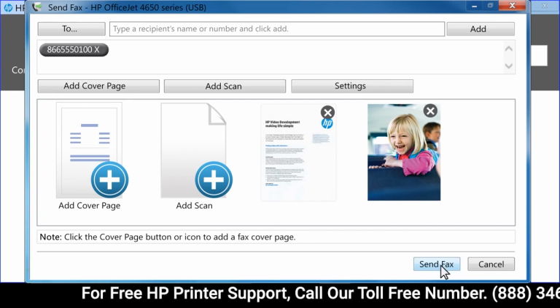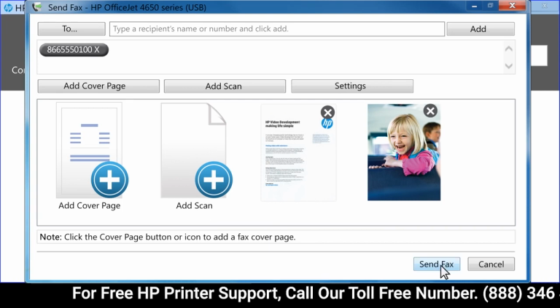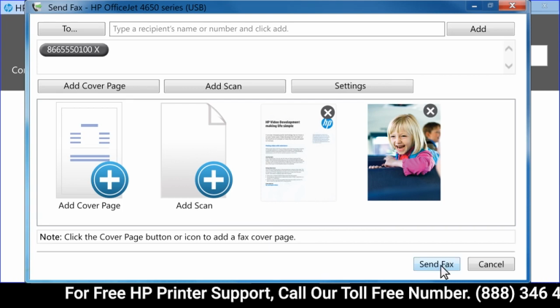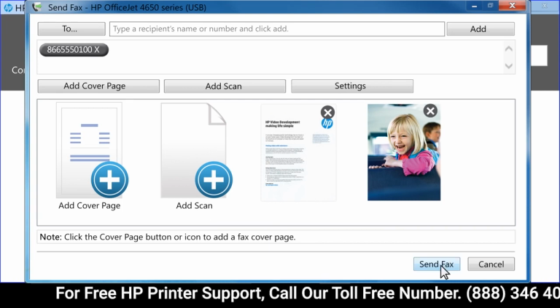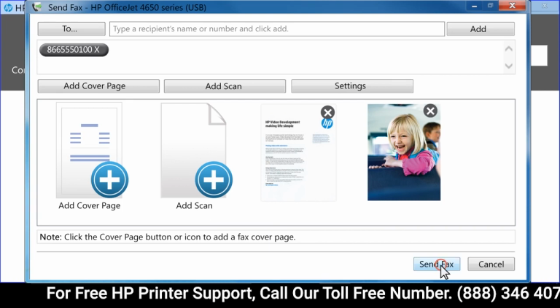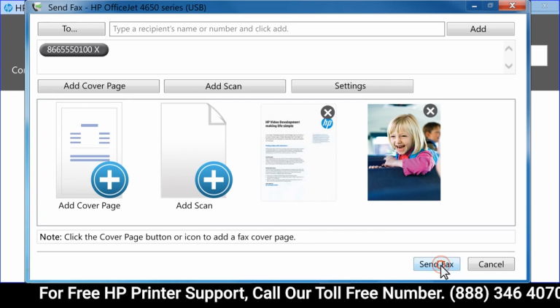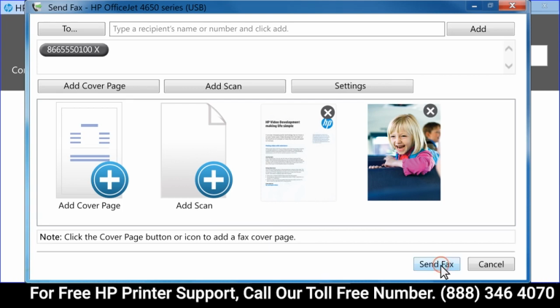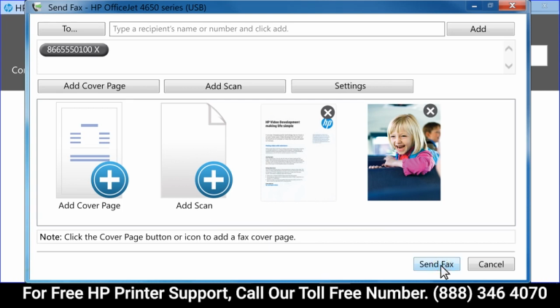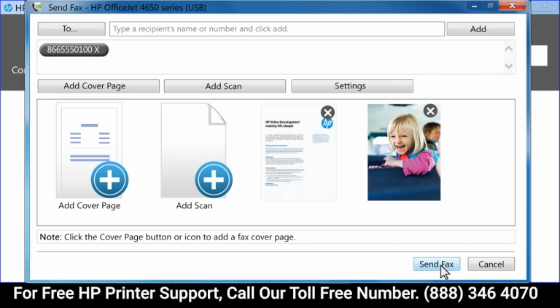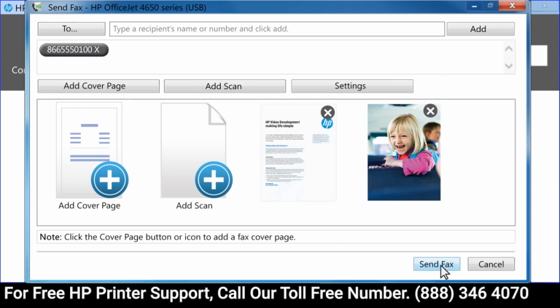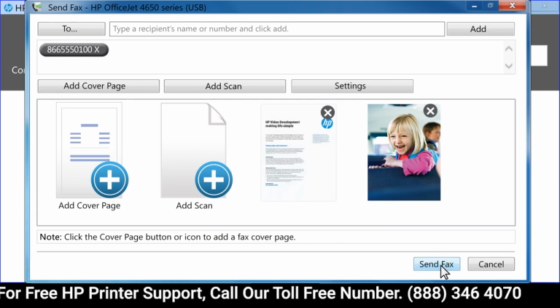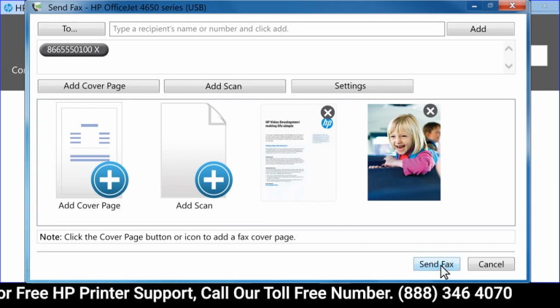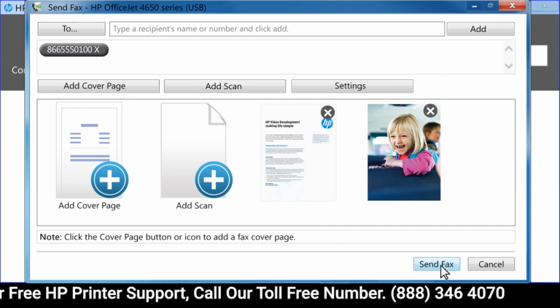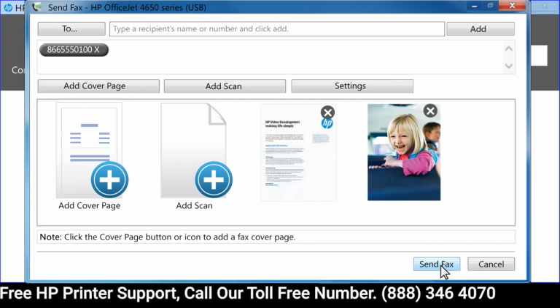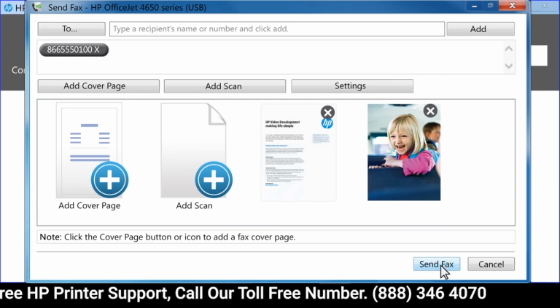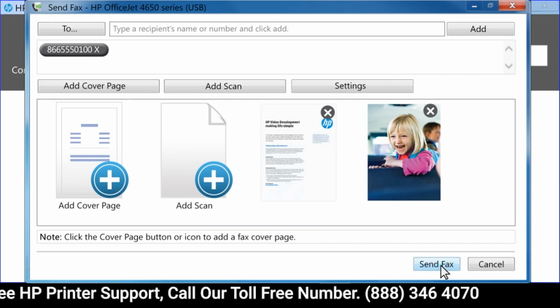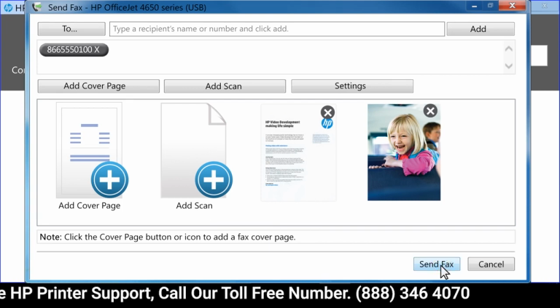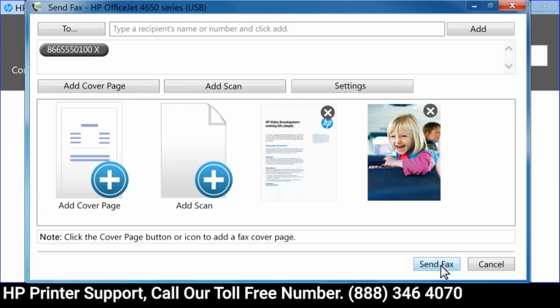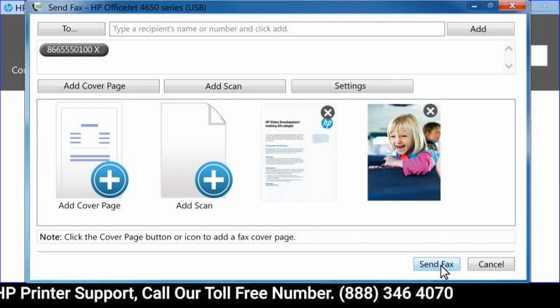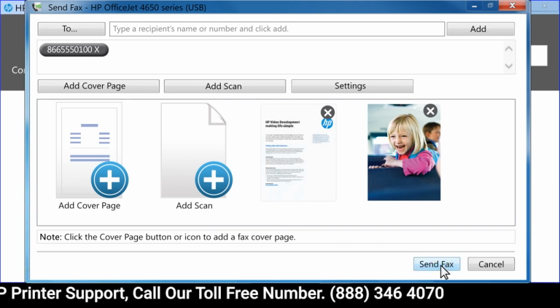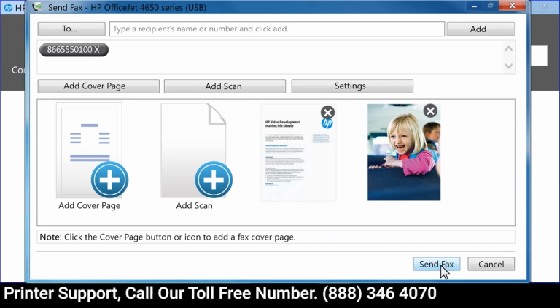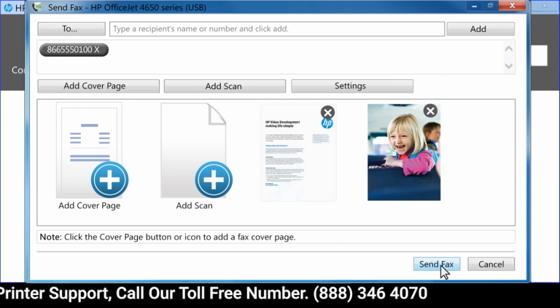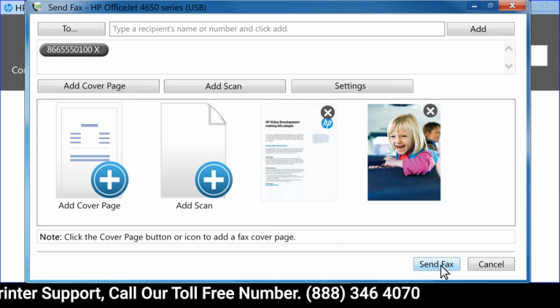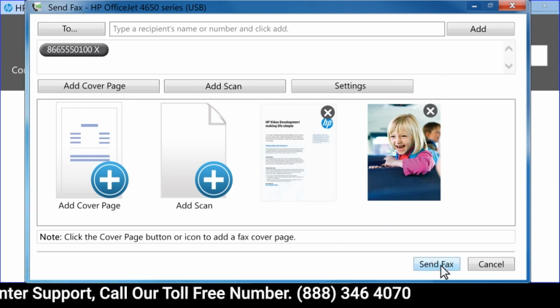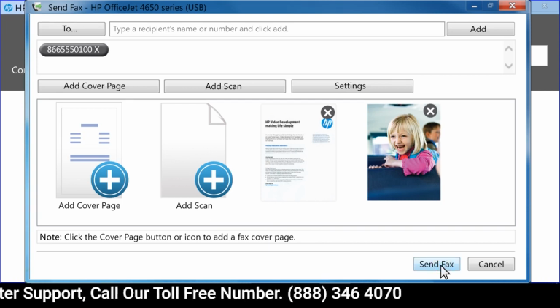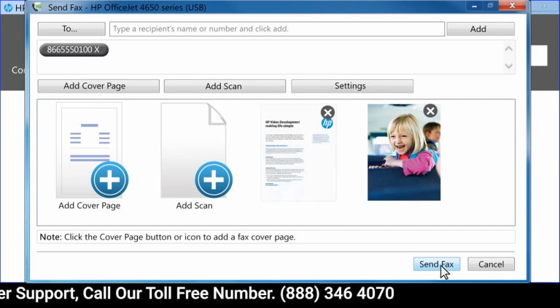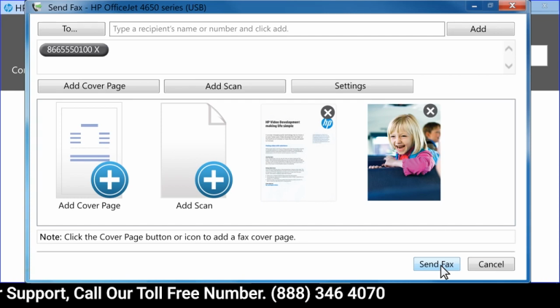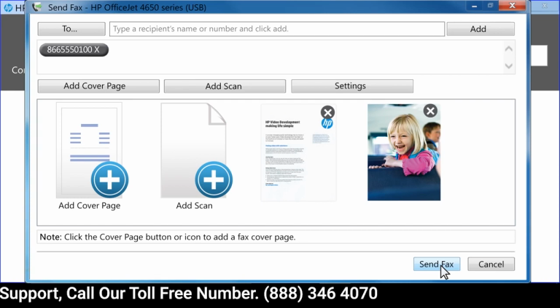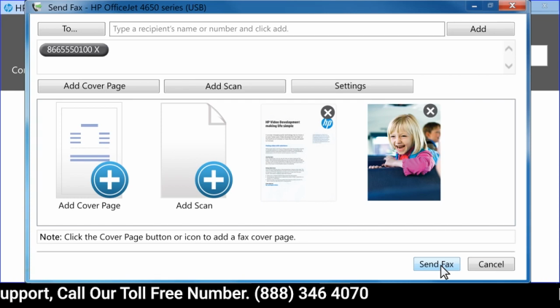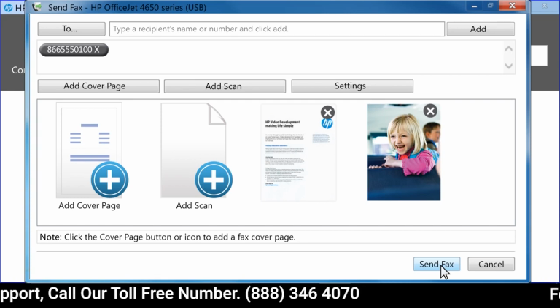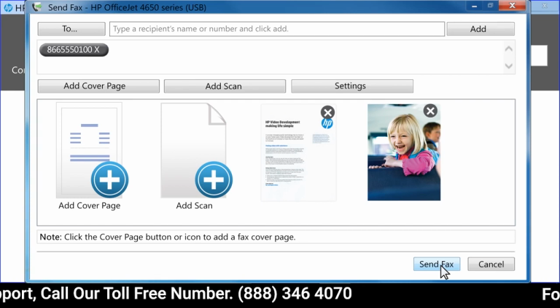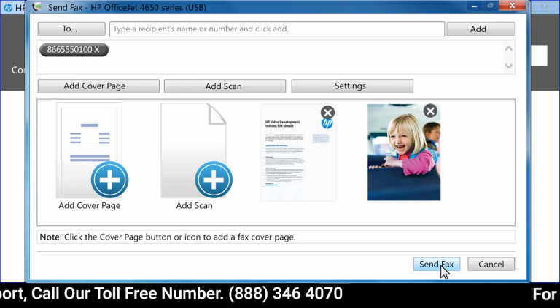Click Send Fax to send the scanned documents as a fax to the destination number.